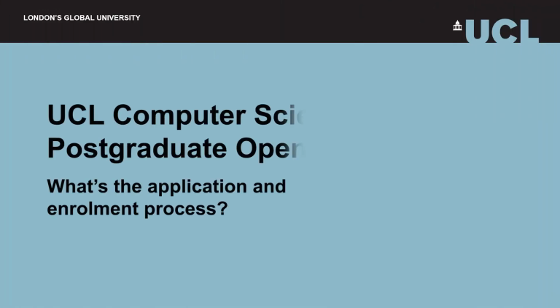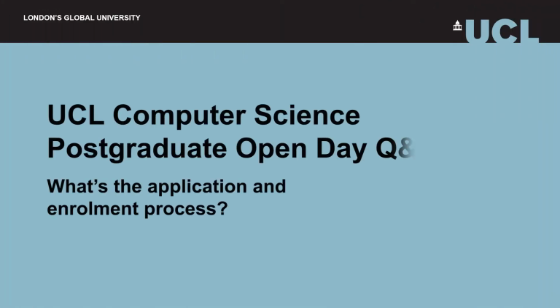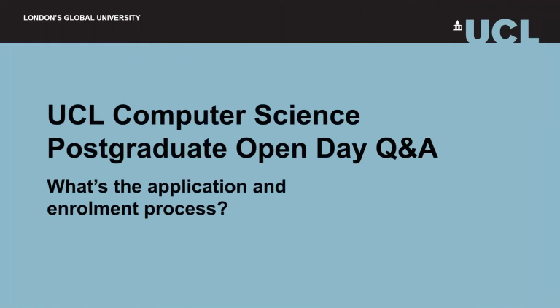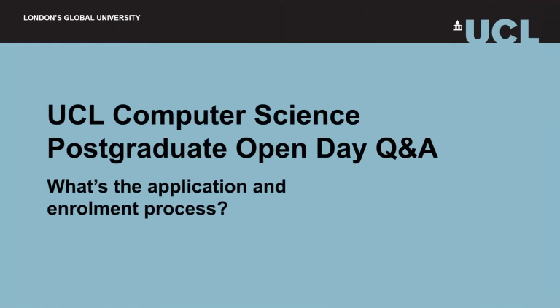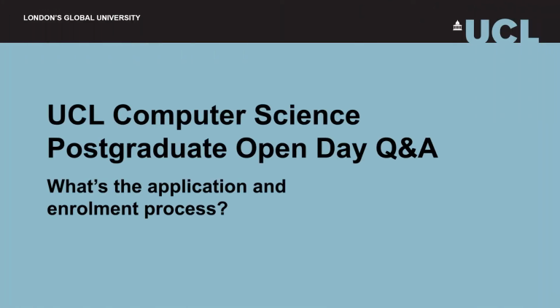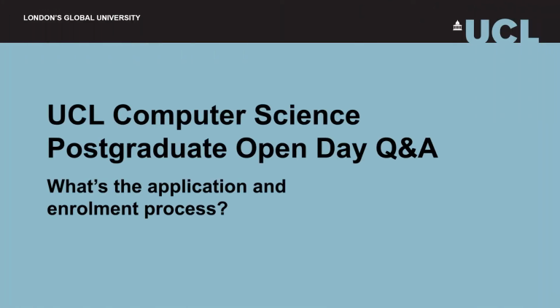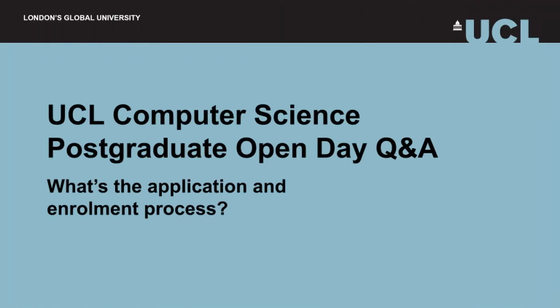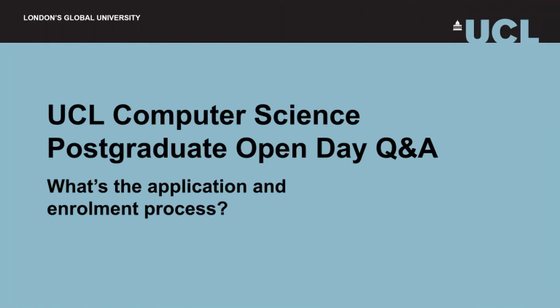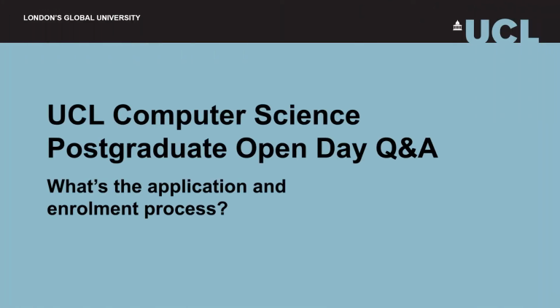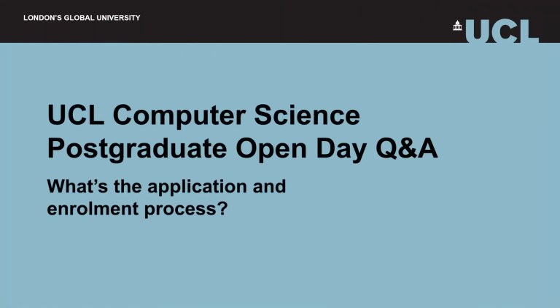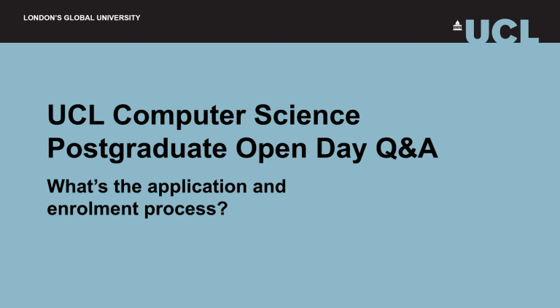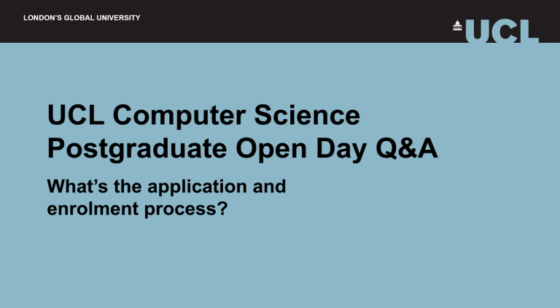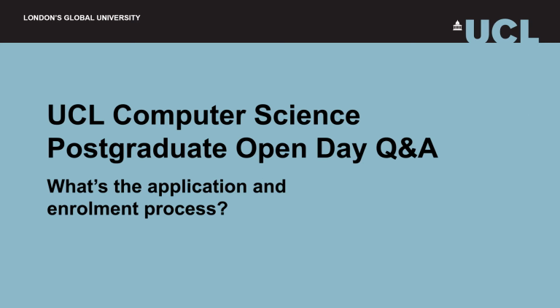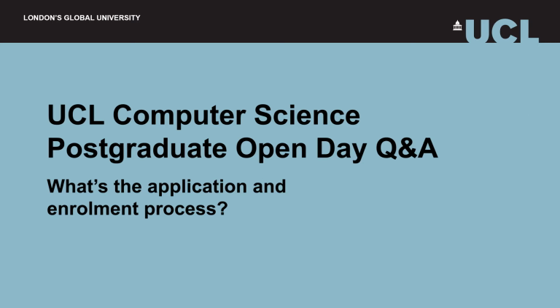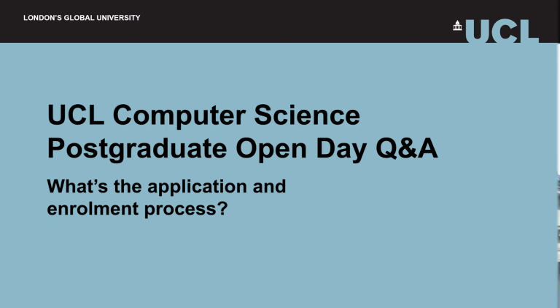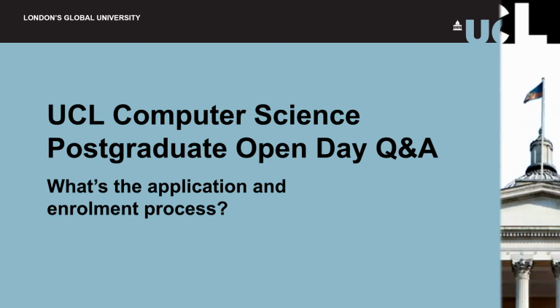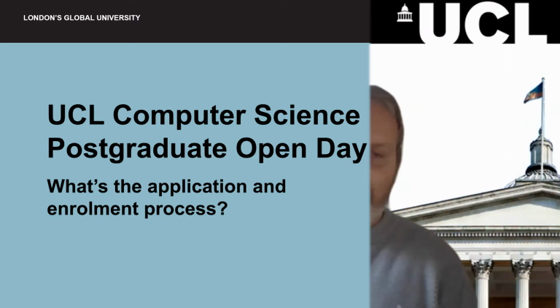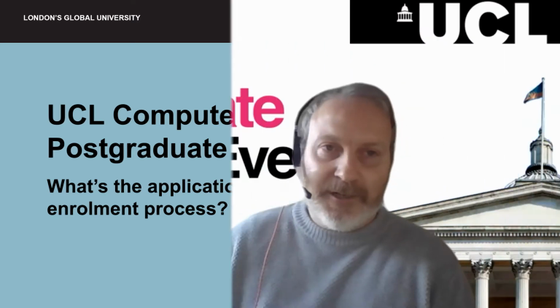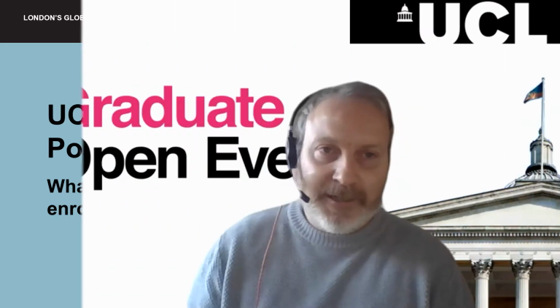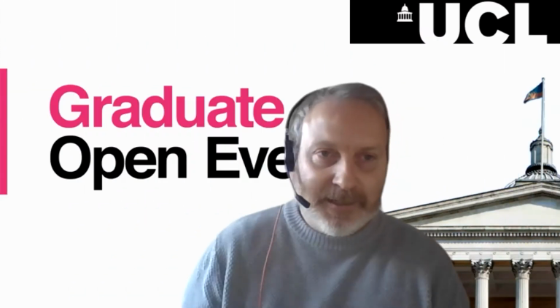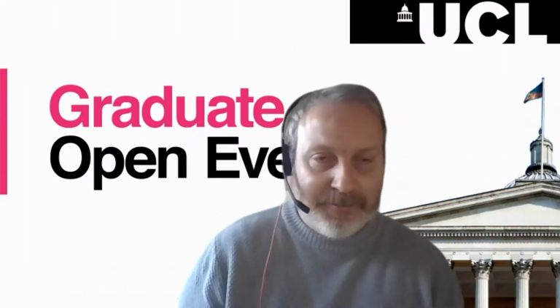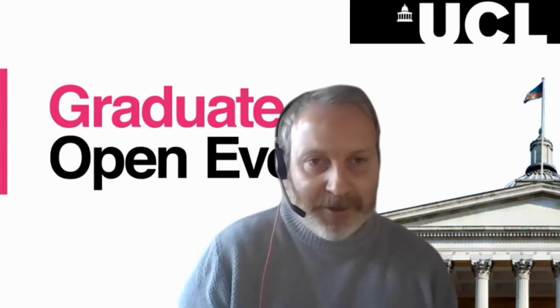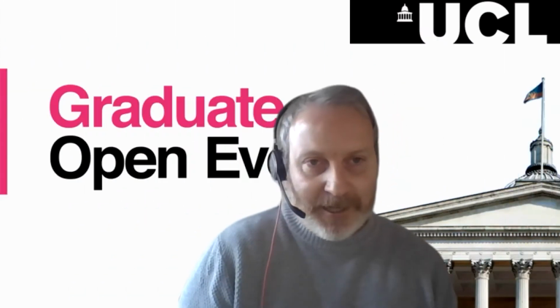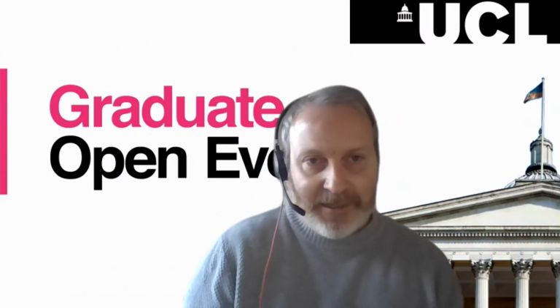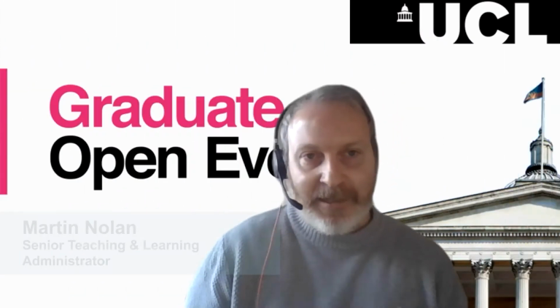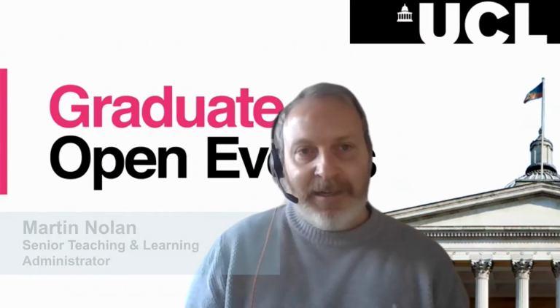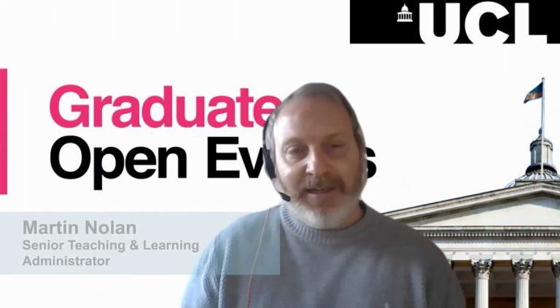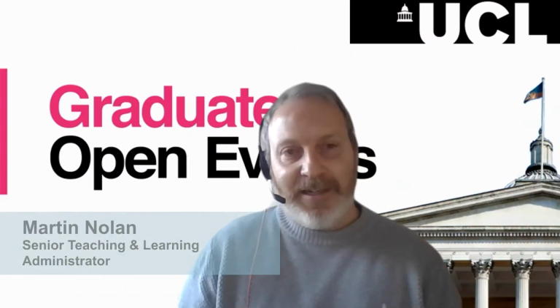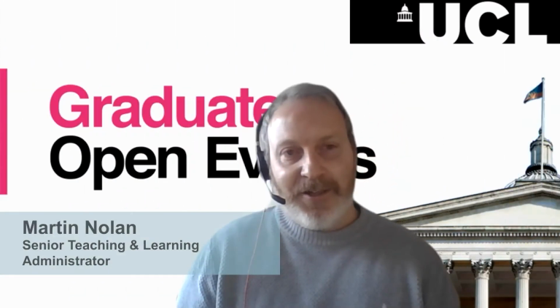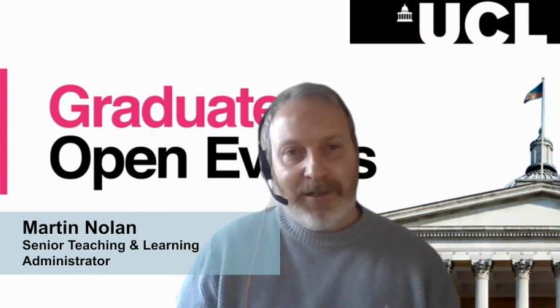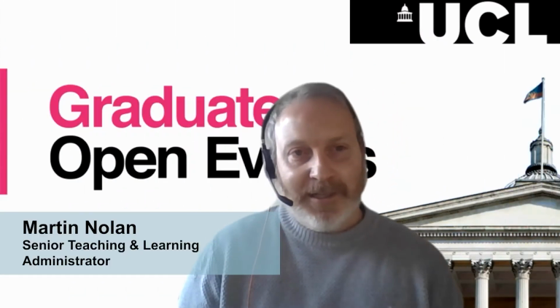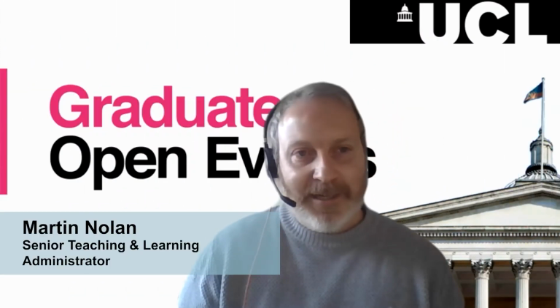Hi, everyone. As Joe said, I'm Martin. I'm Senior Teaching and Learning Administrator in the Teaching and Learning Team.